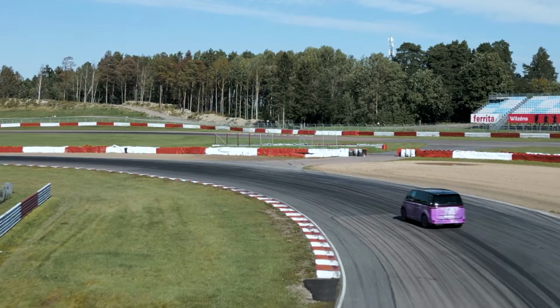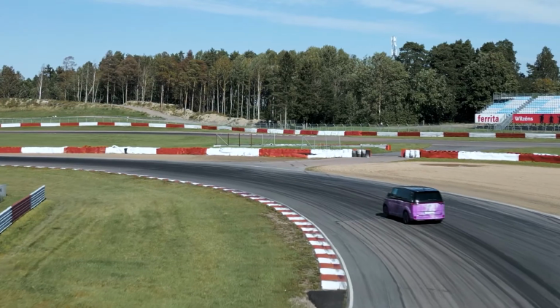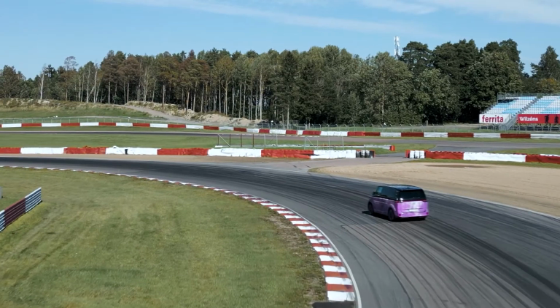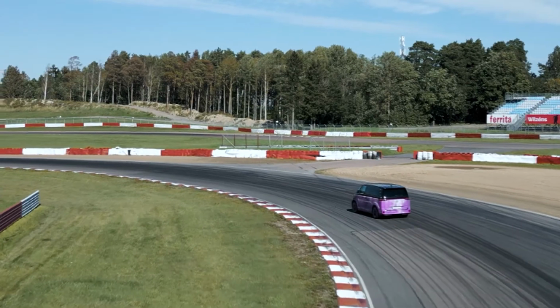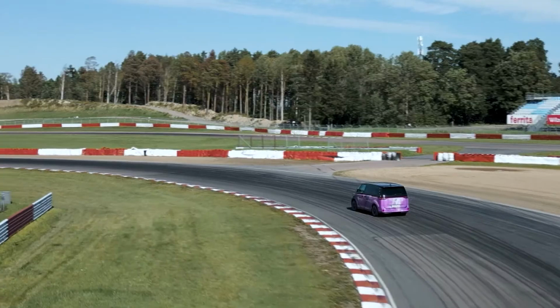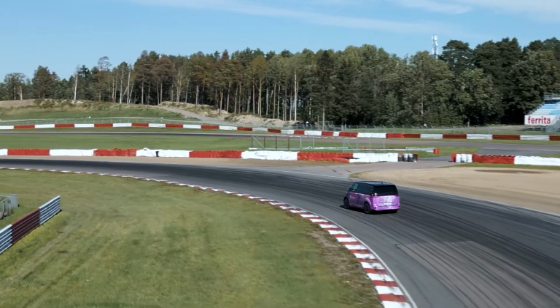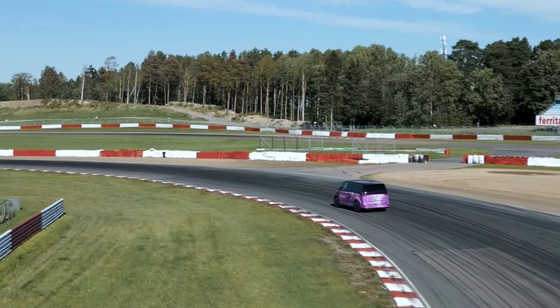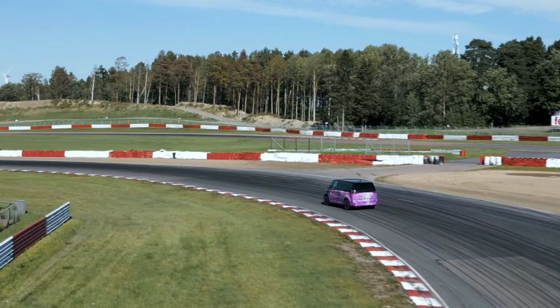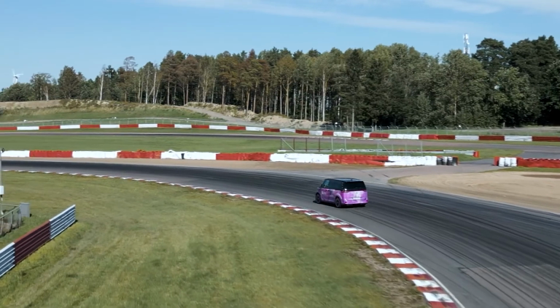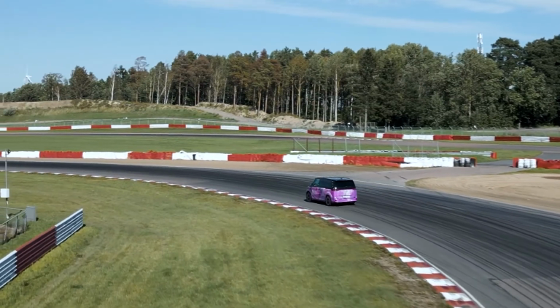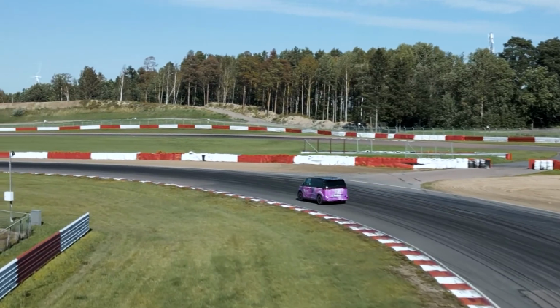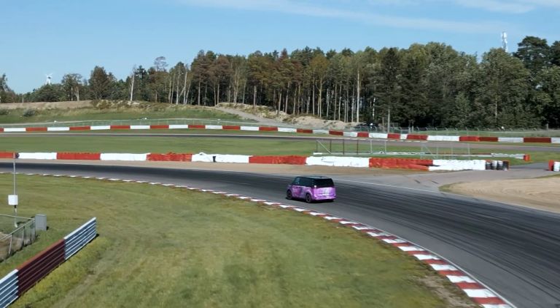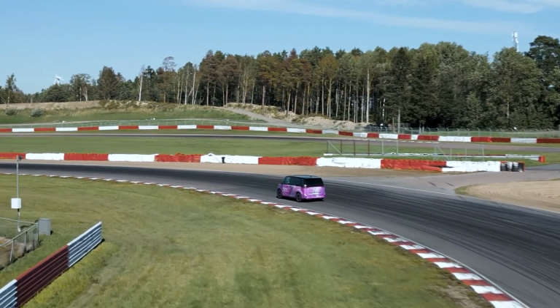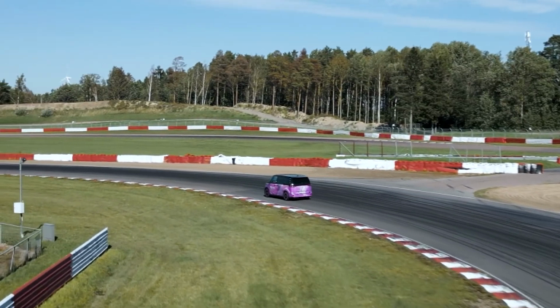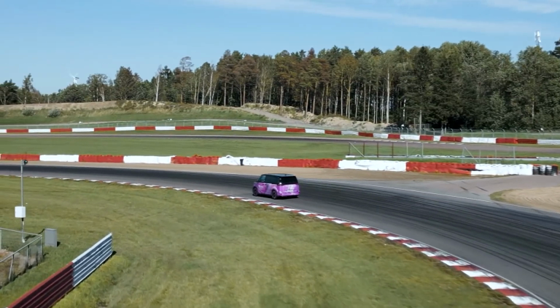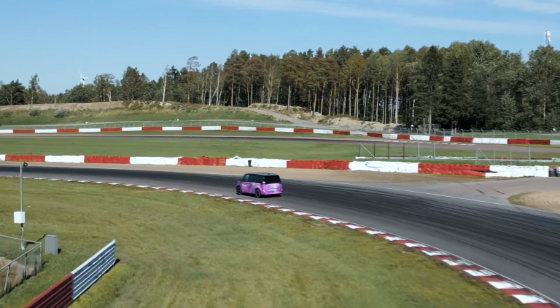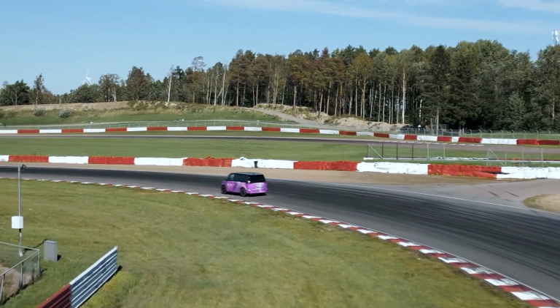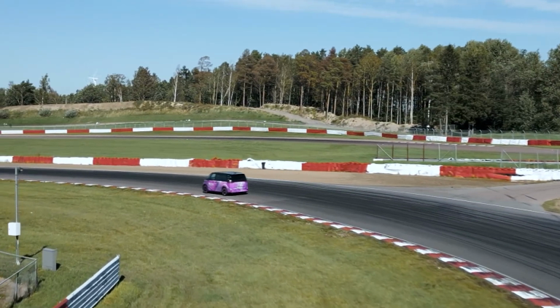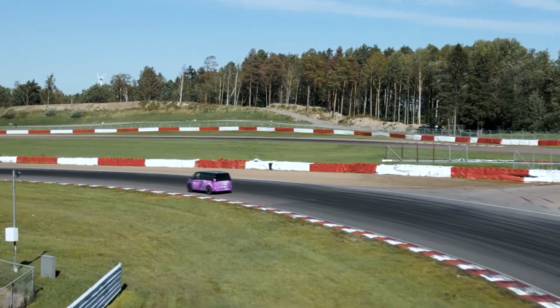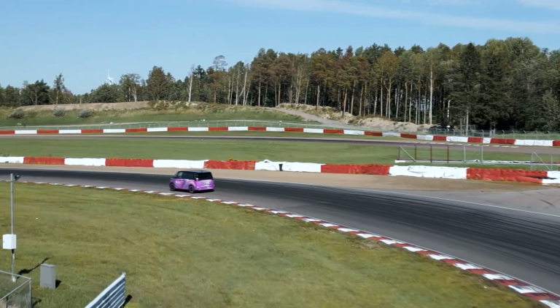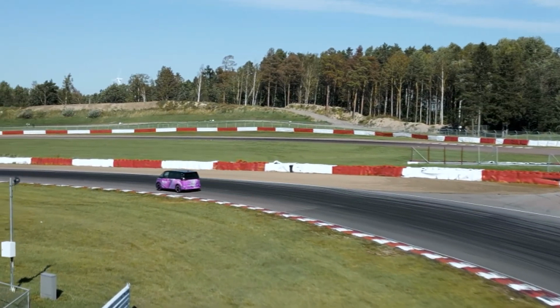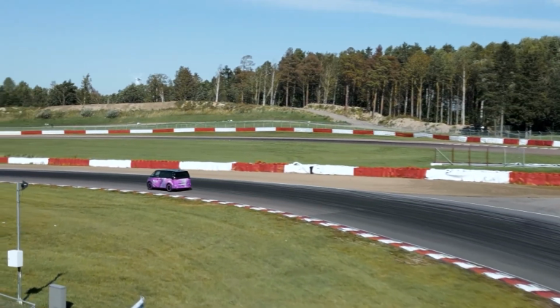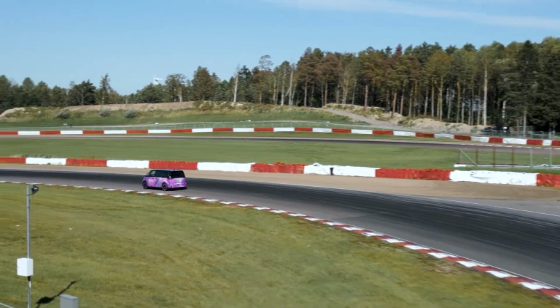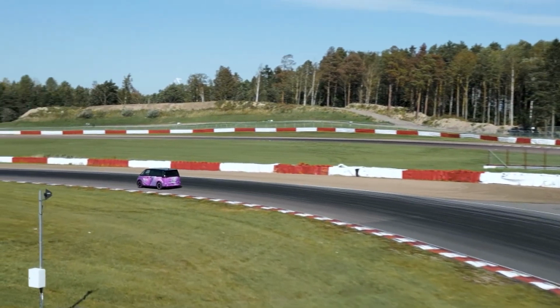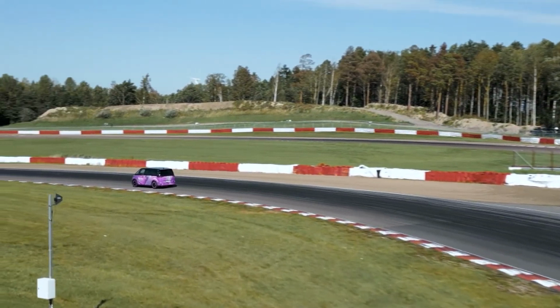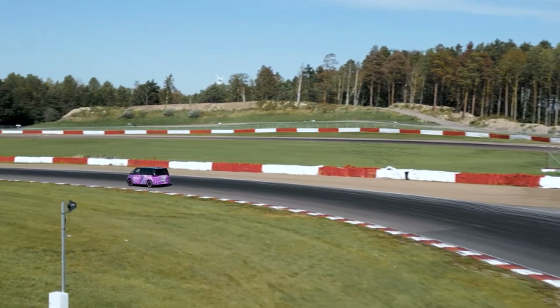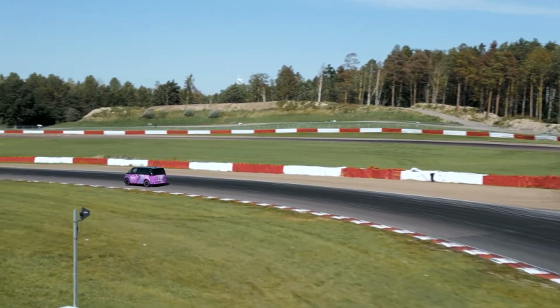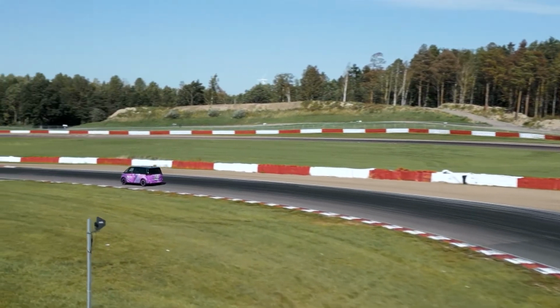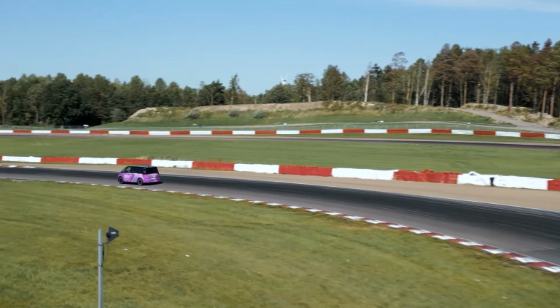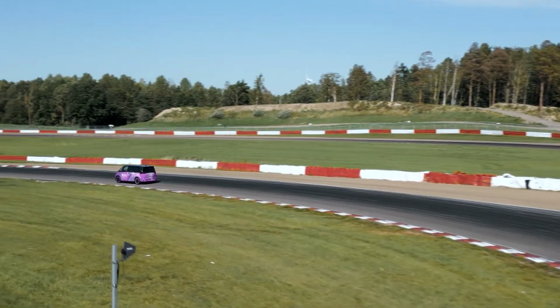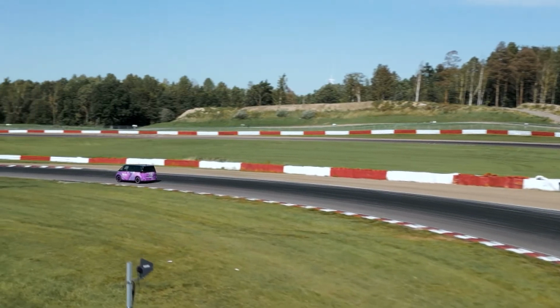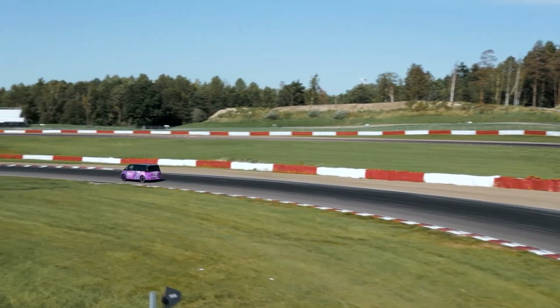TPI-UX's deflation warning detects and alerts you to tire pressure losses, ensuring you promptly attend to the tires that need attention.